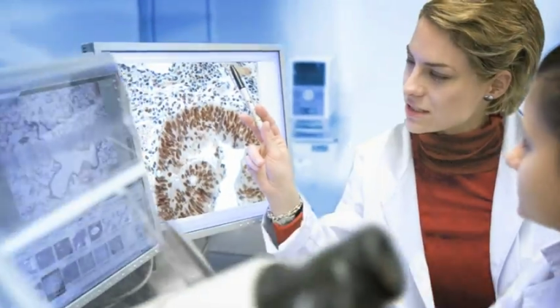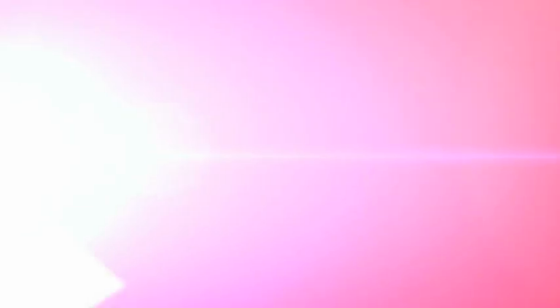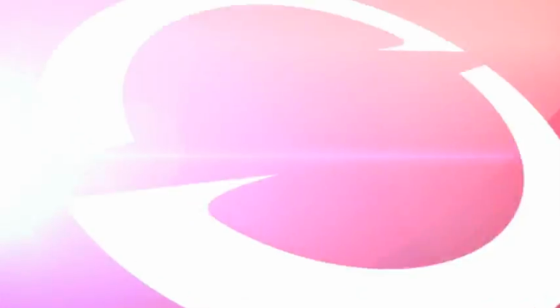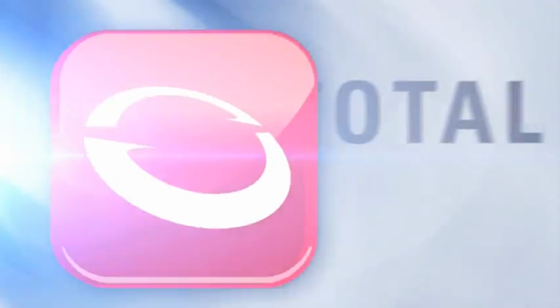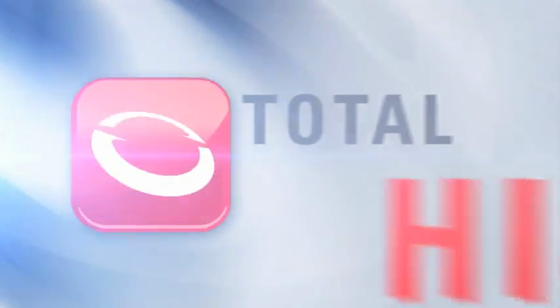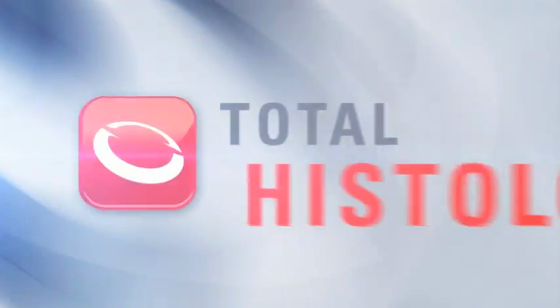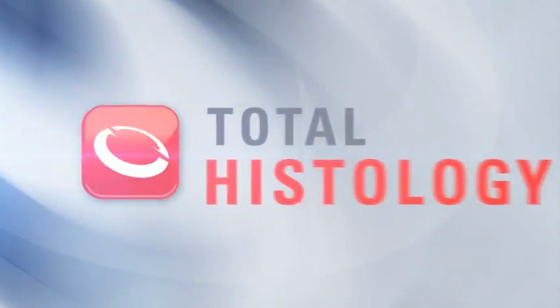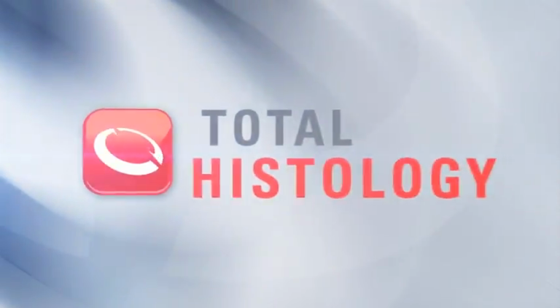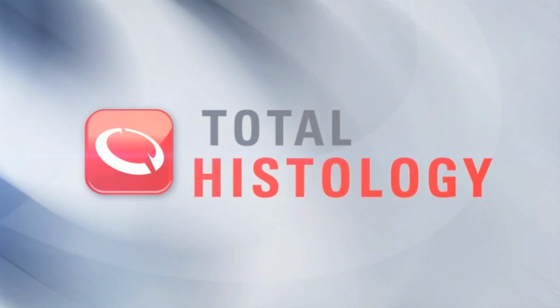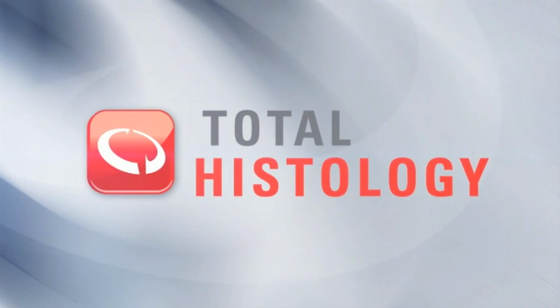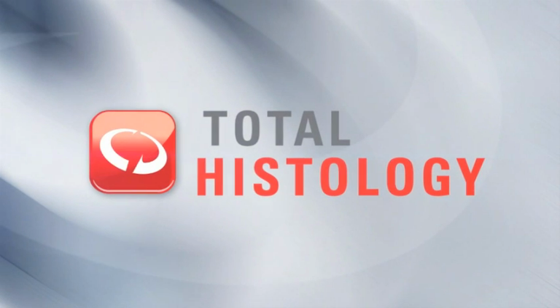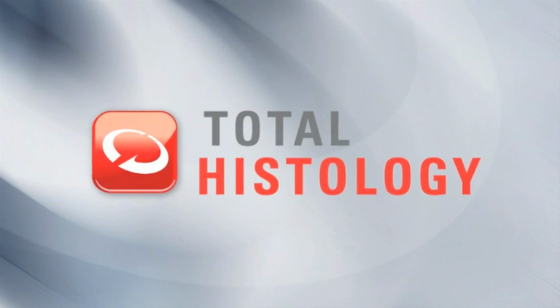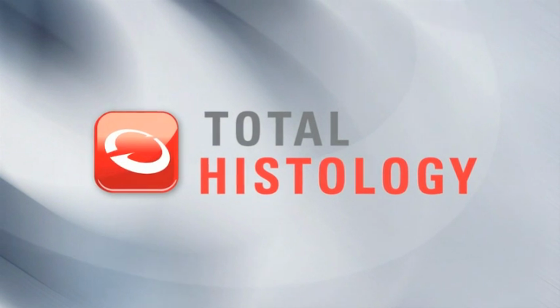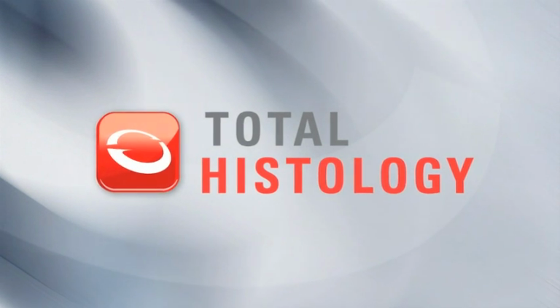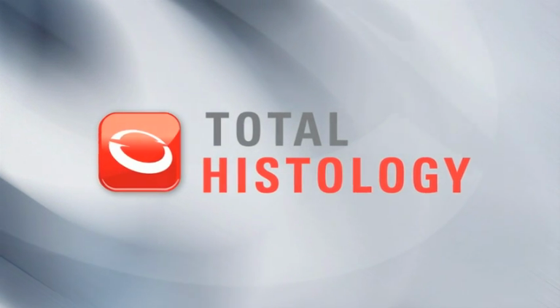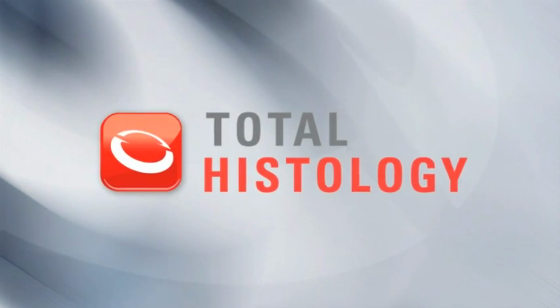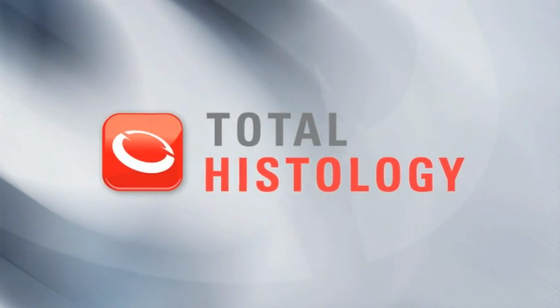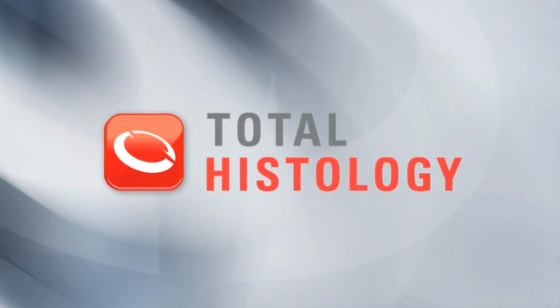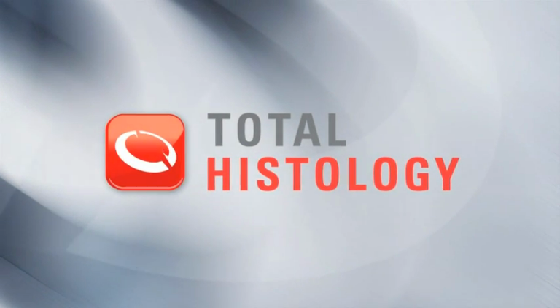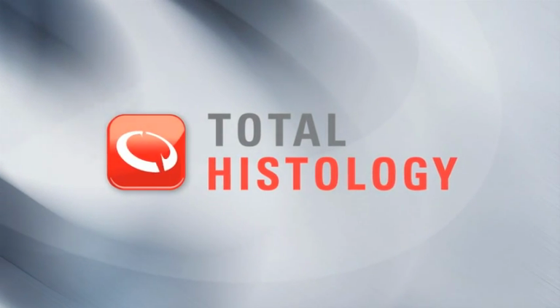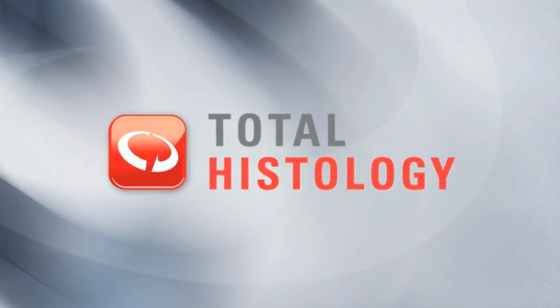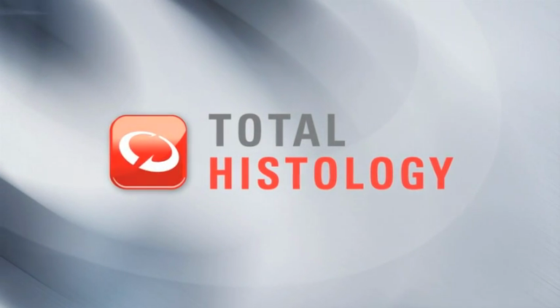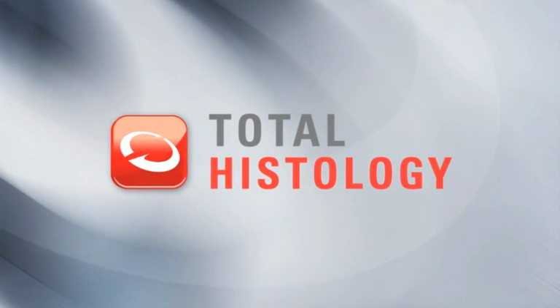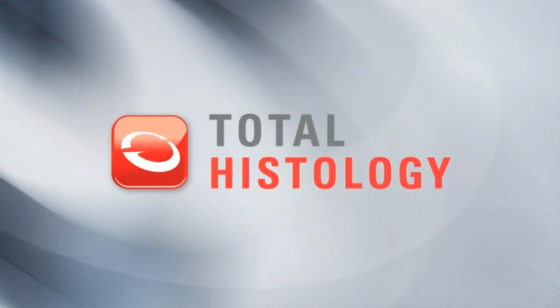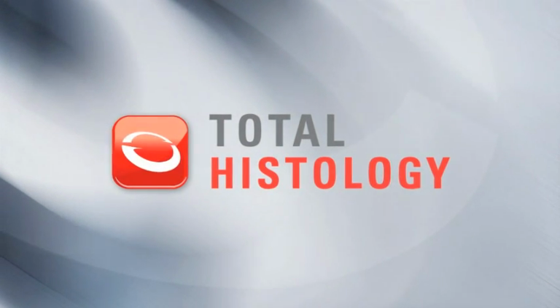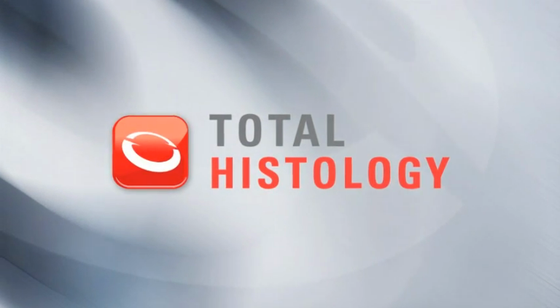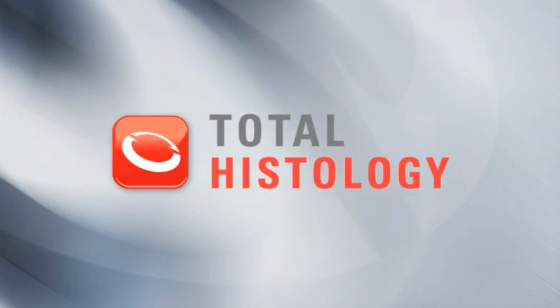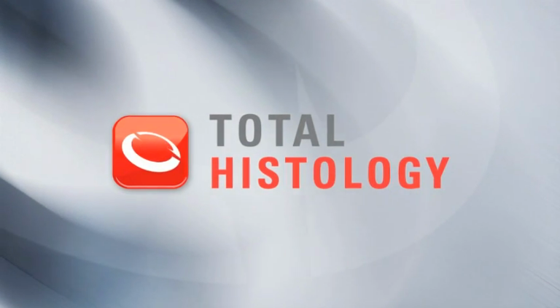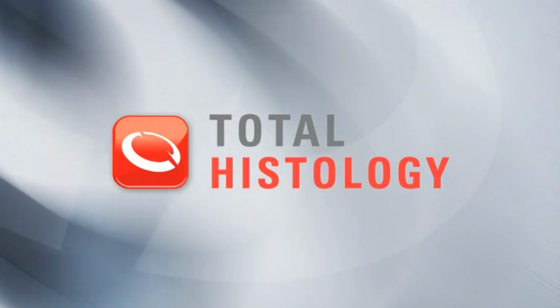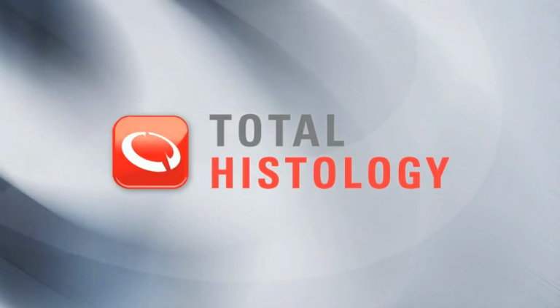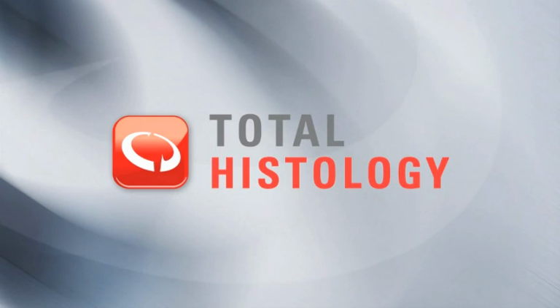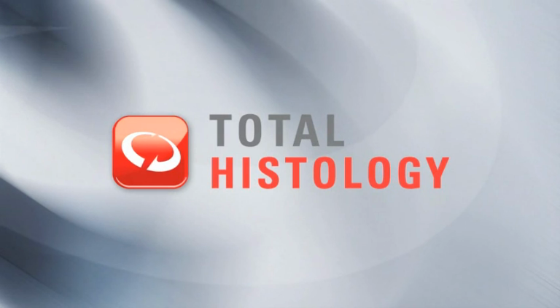Leica Total Histology. Market-leading quality, unrivaled service and support. Complete, customisable solutions.